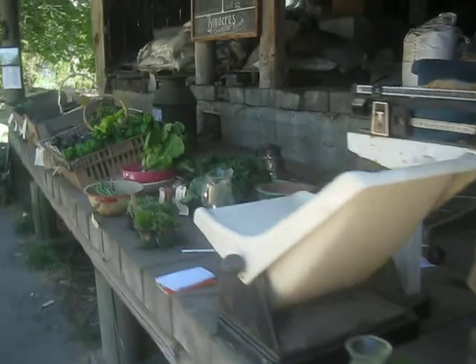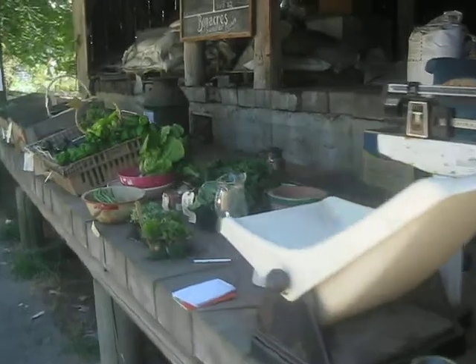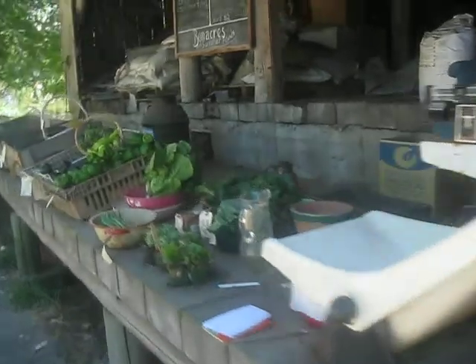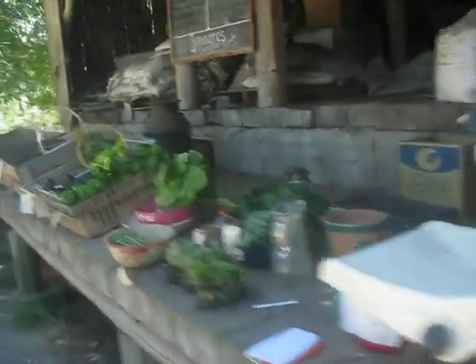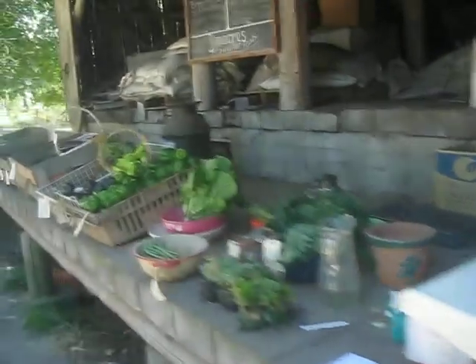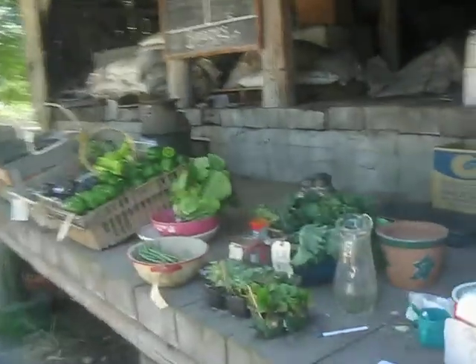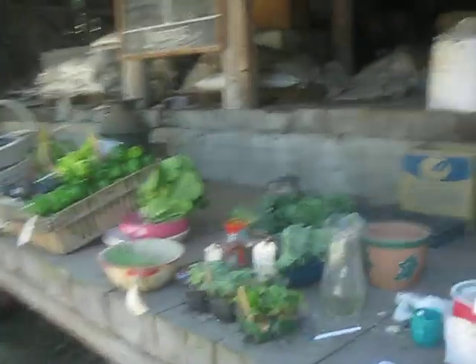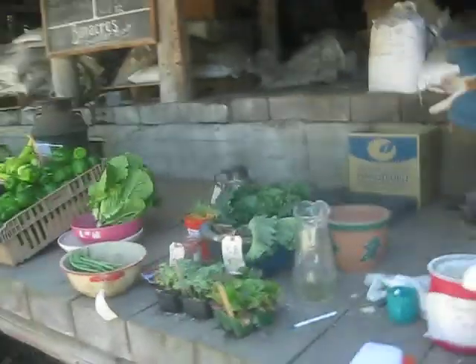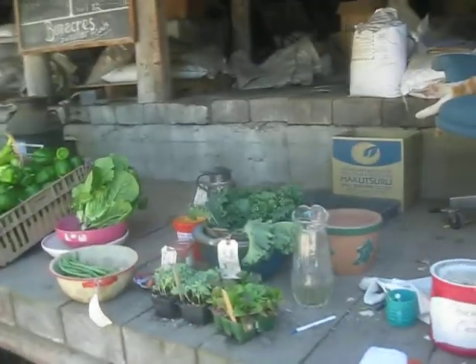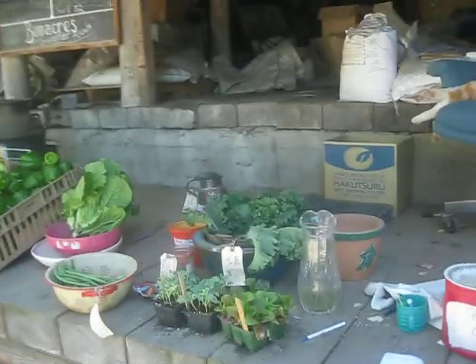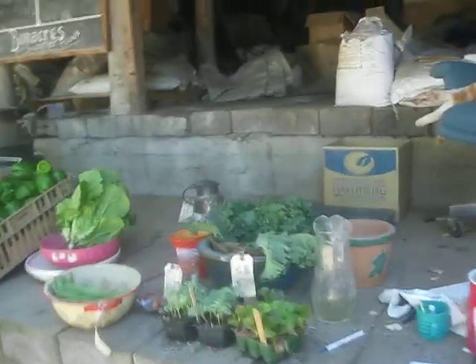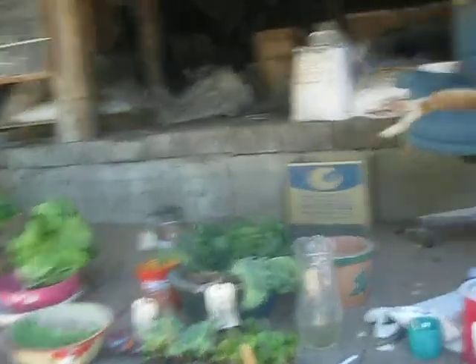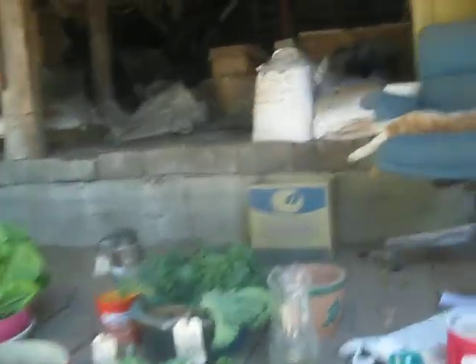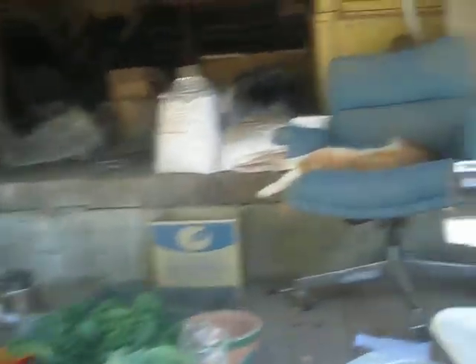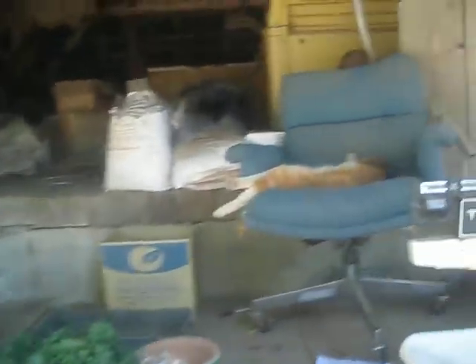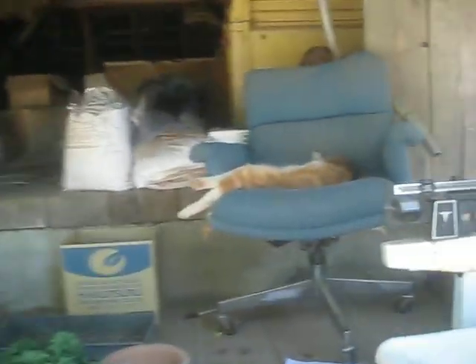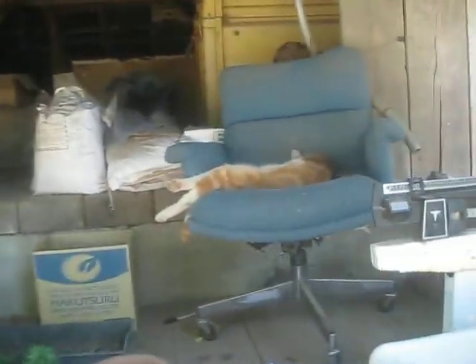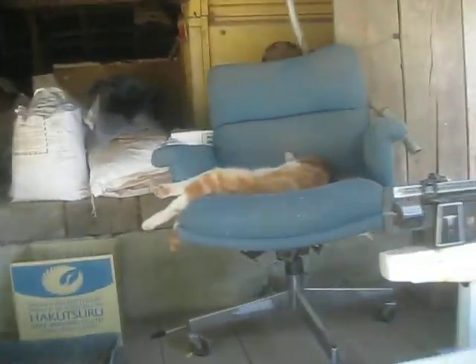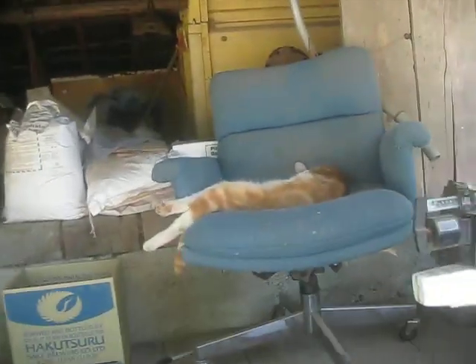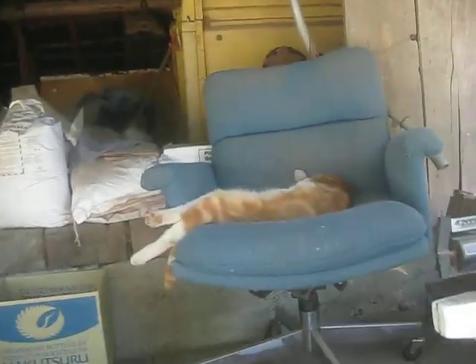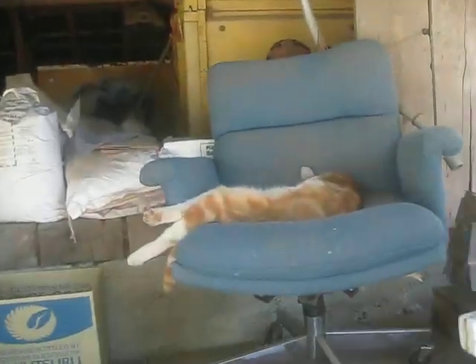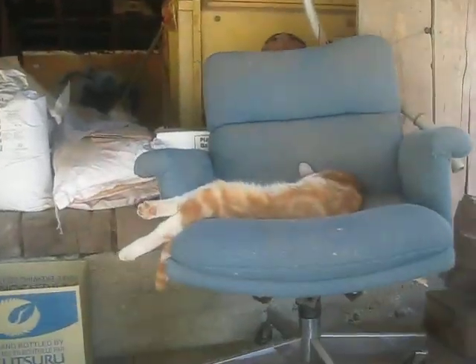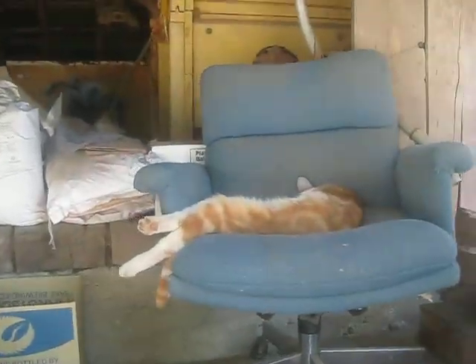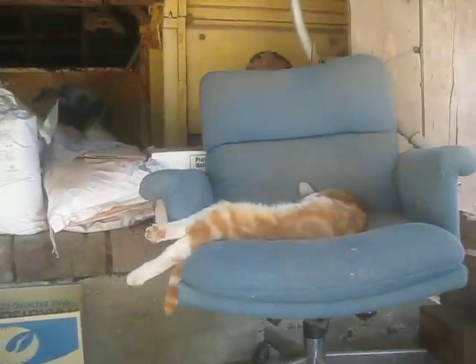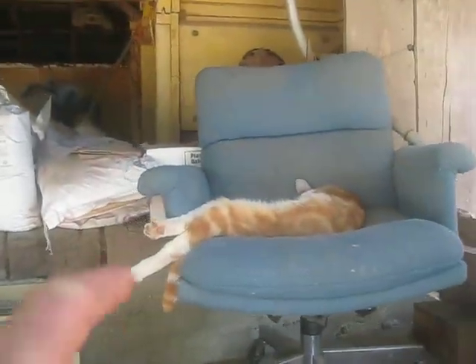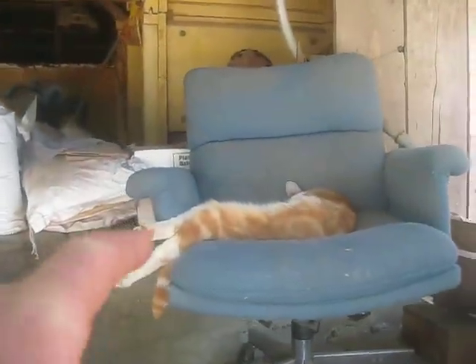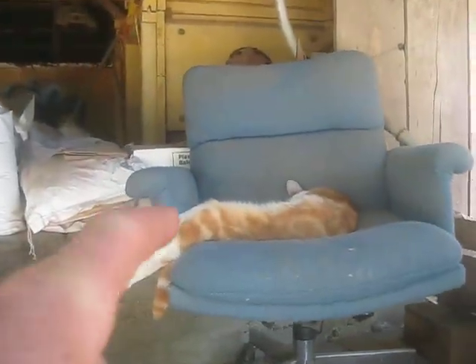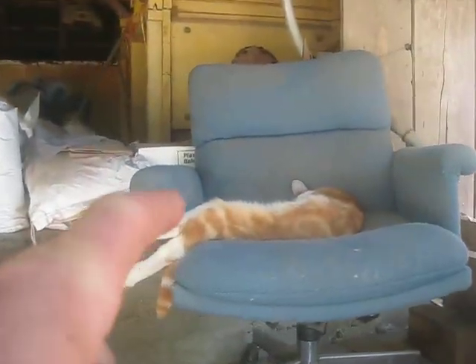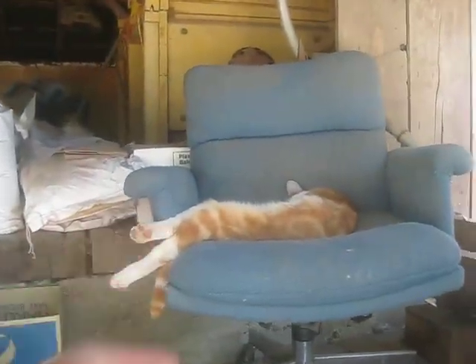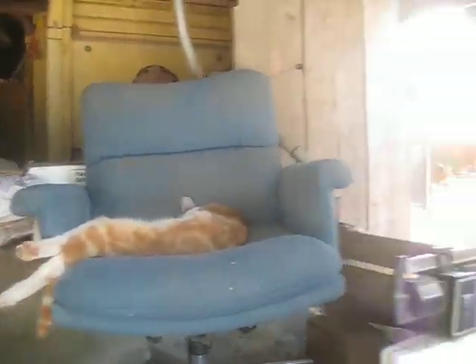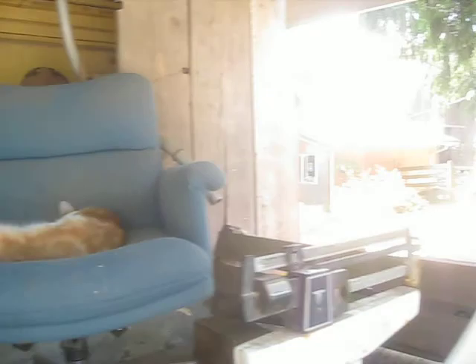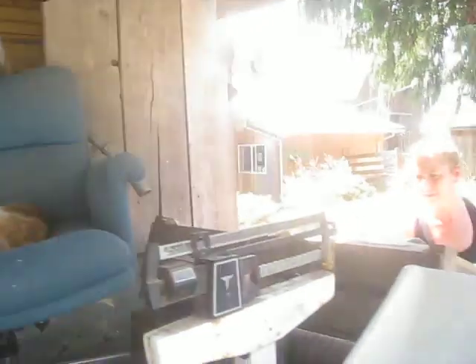And what else do we have here? Oh, look at the cat — look at this cat, crashed out in the chair here.